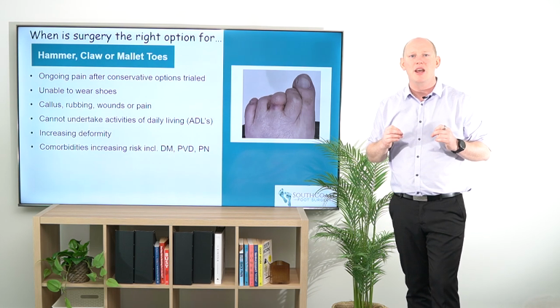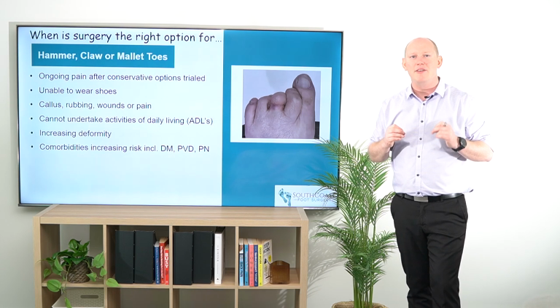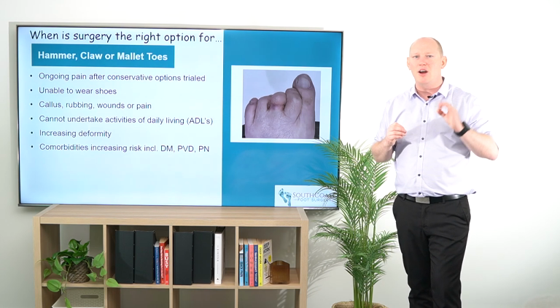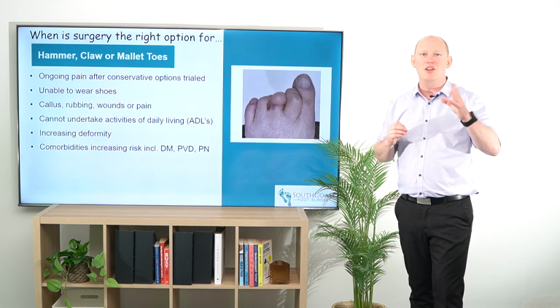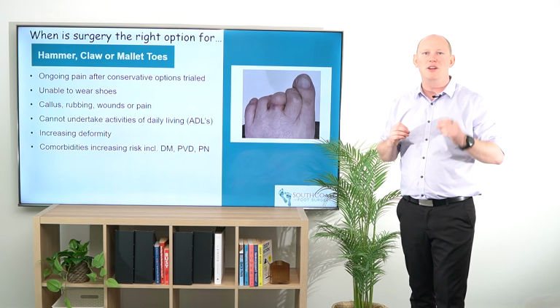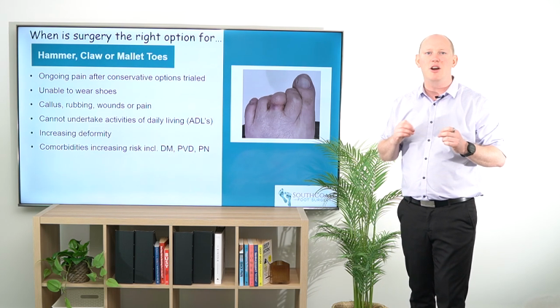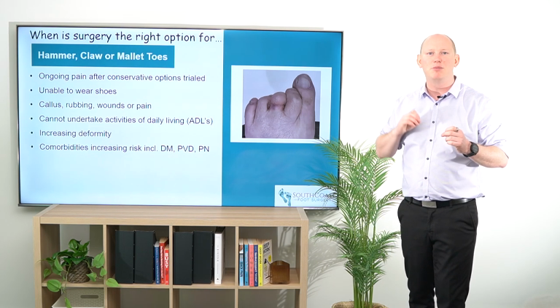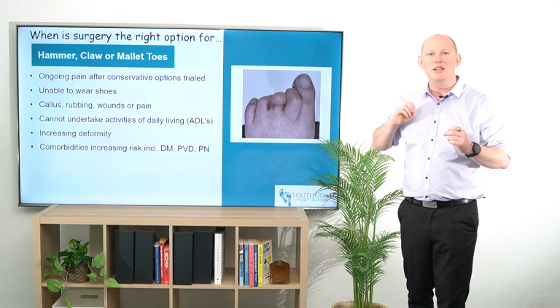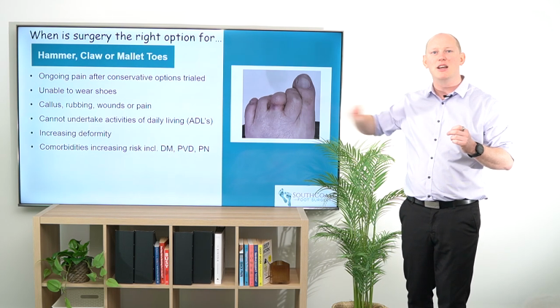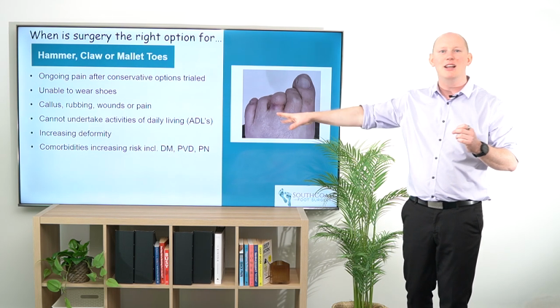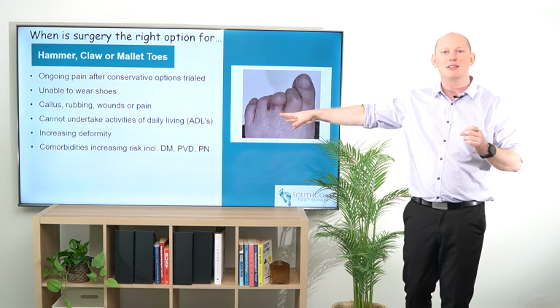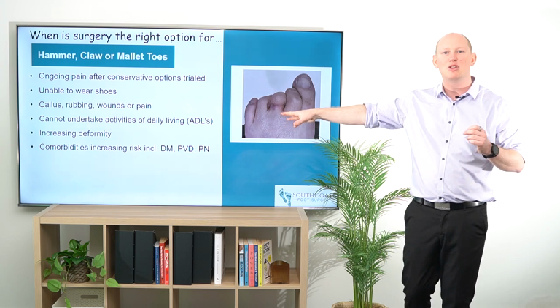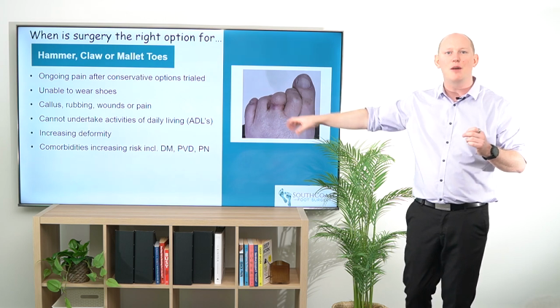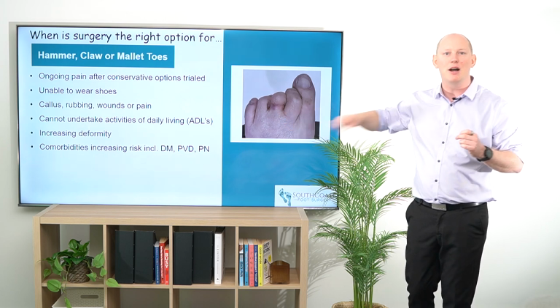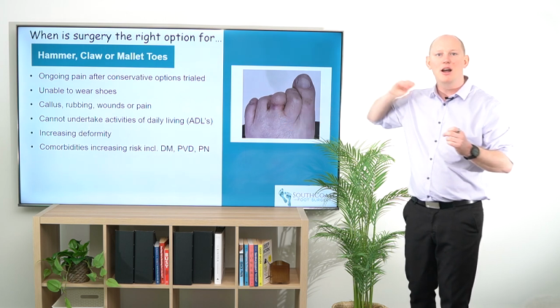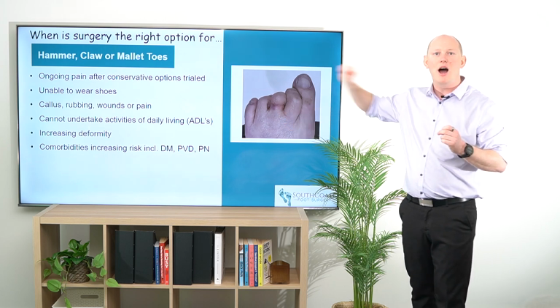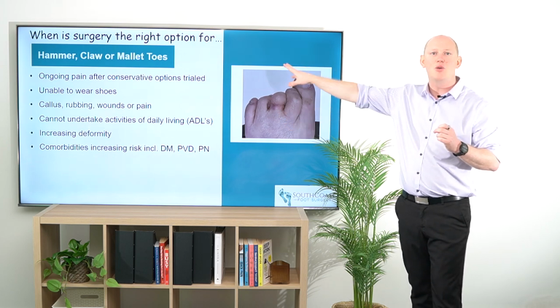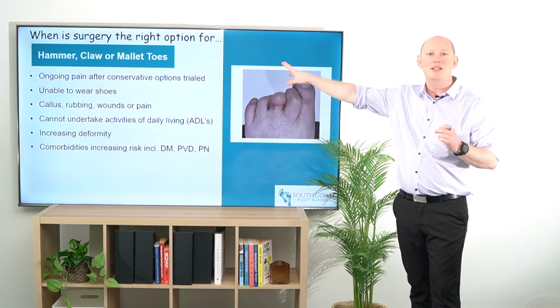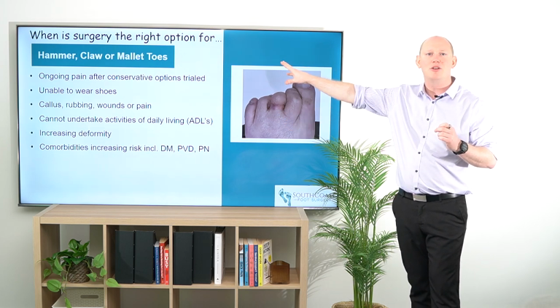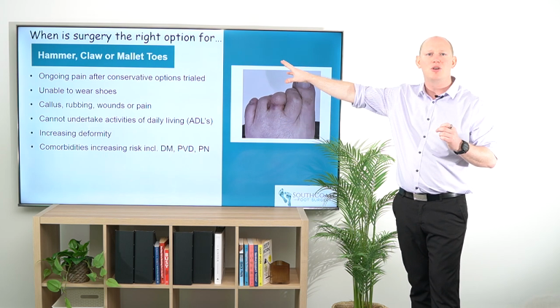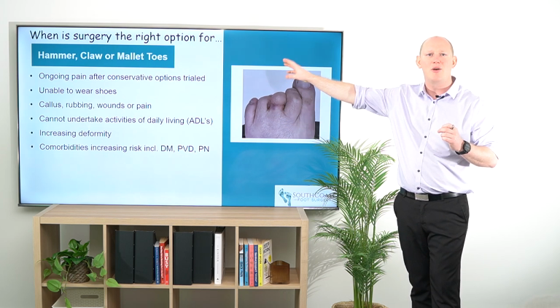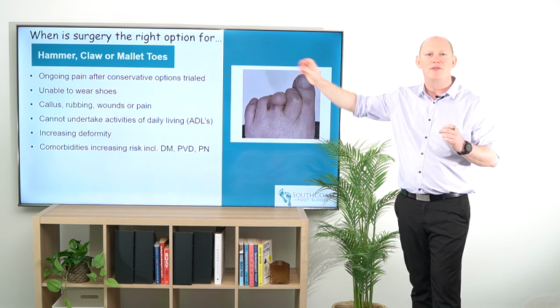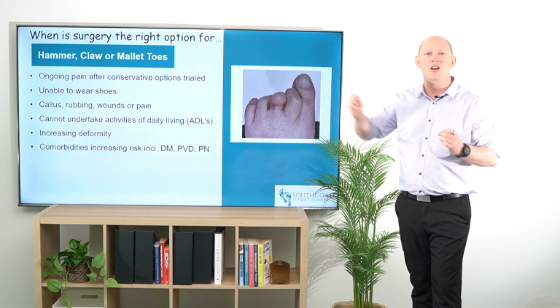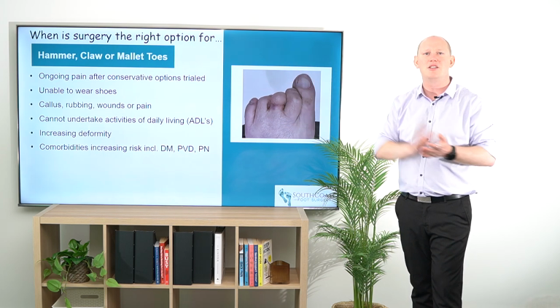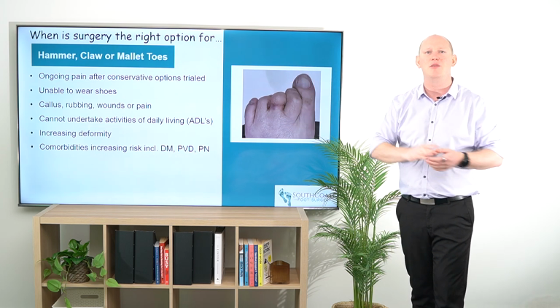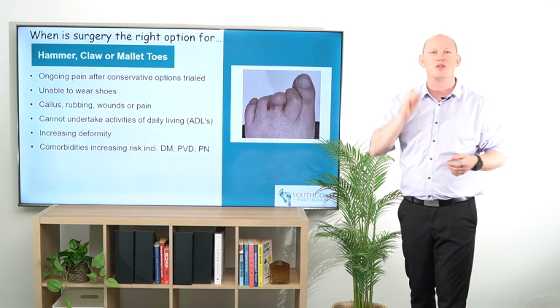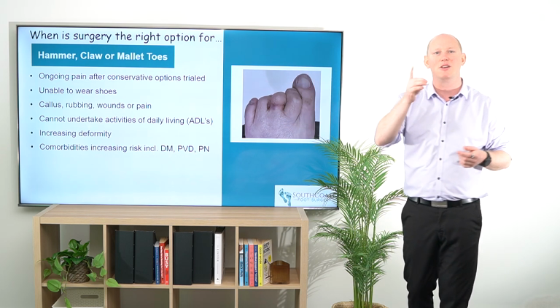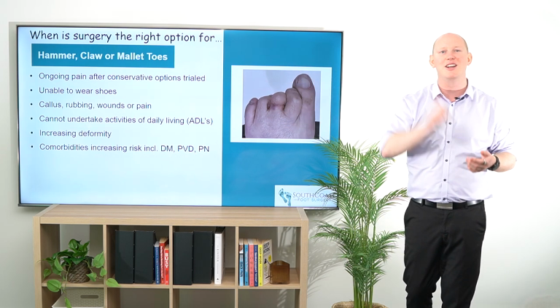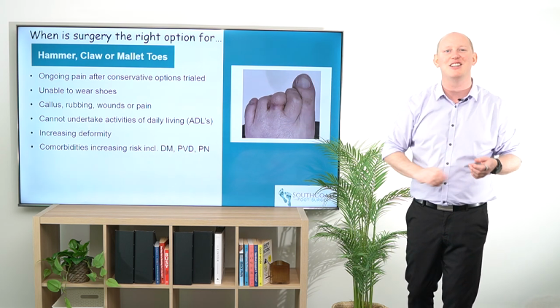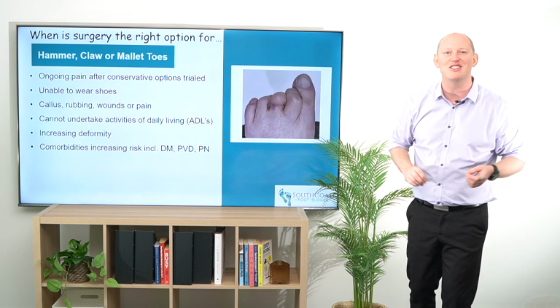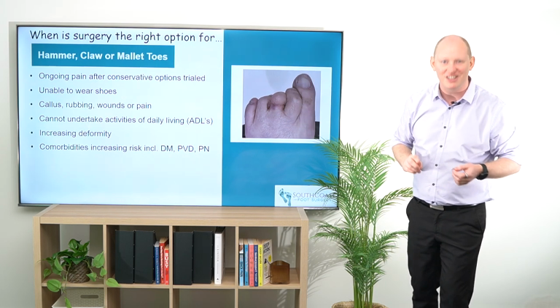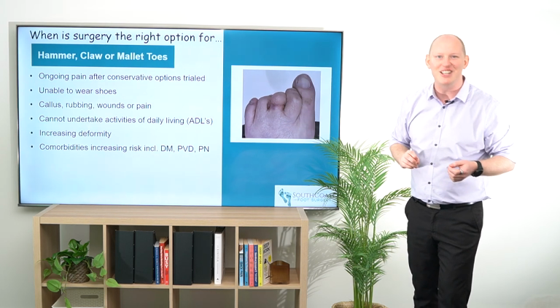If you've liked this video, please hit the subscribe button. Otherwise, have a look at our other videos and we'll see you on the next session. Cheers.